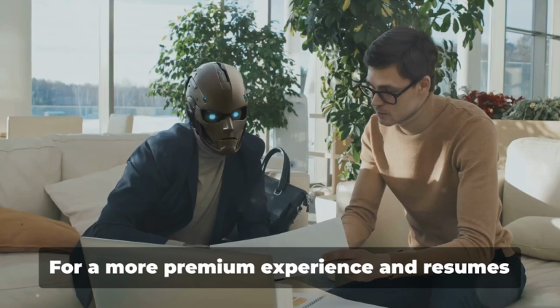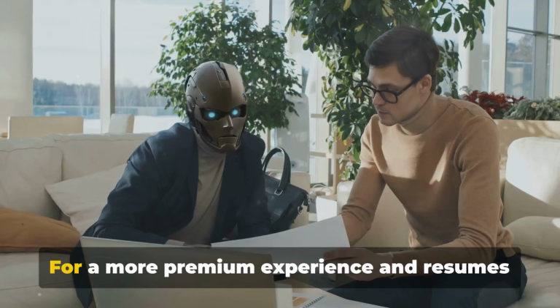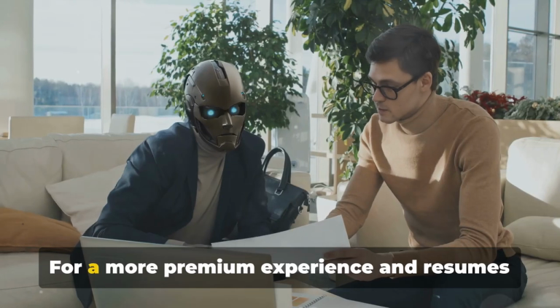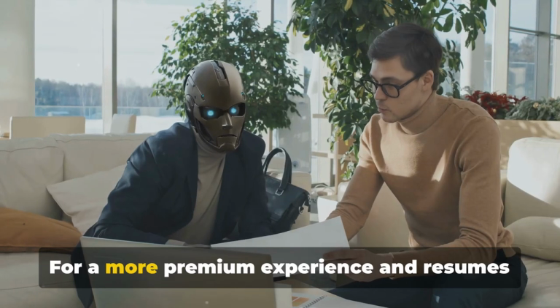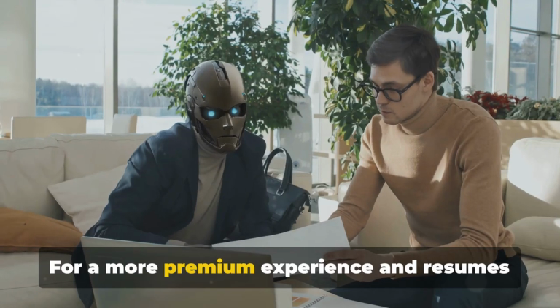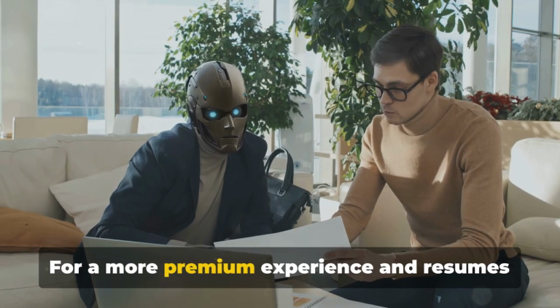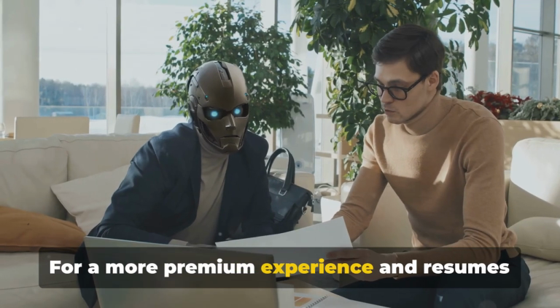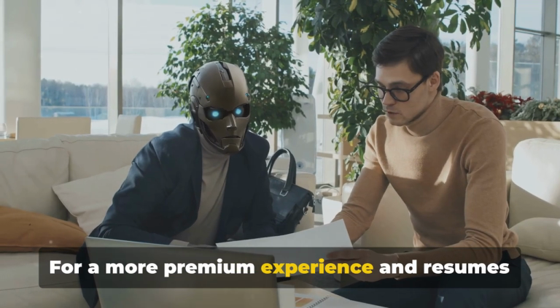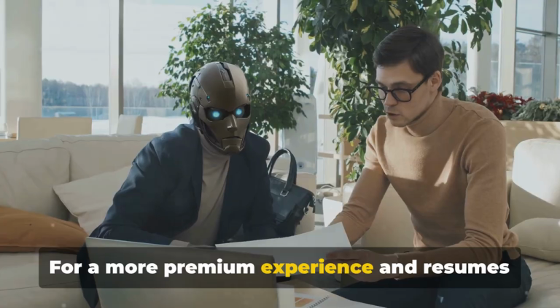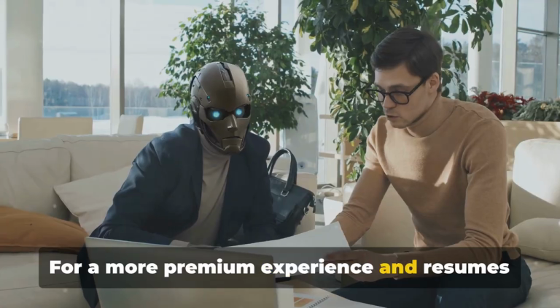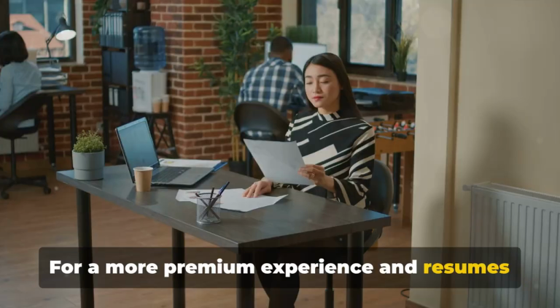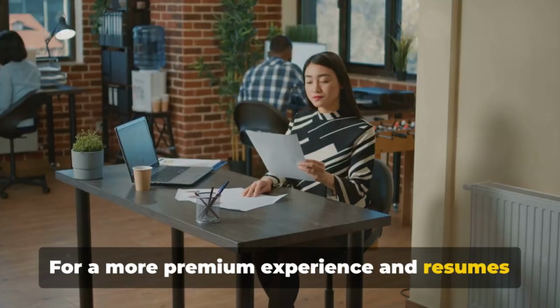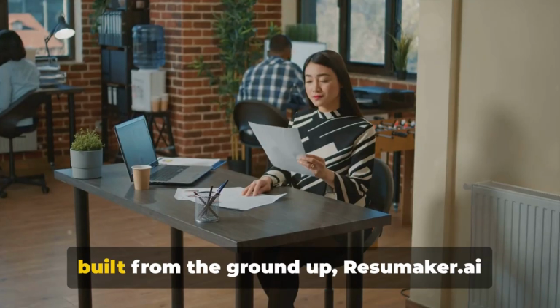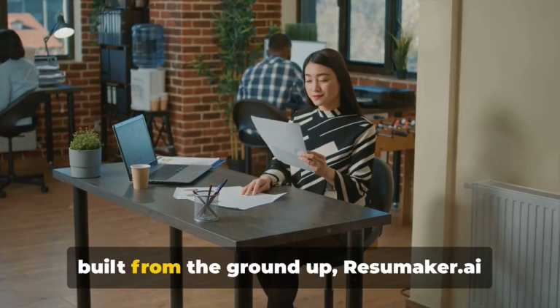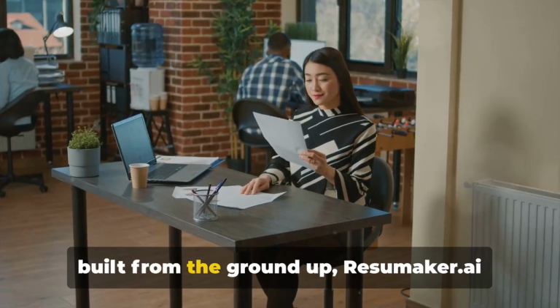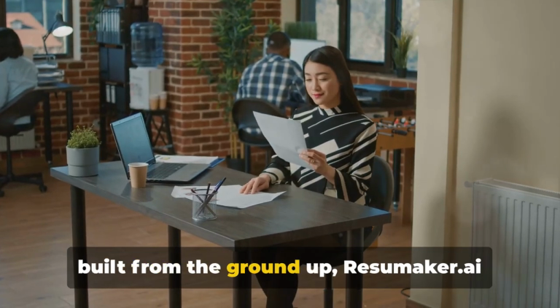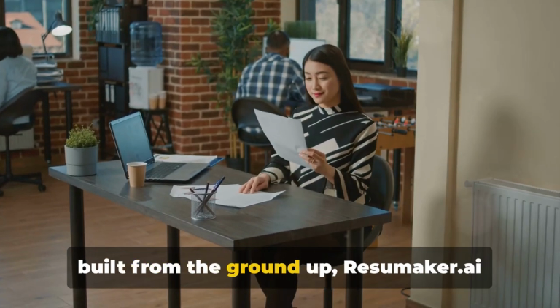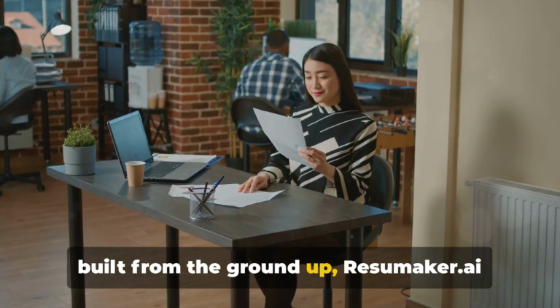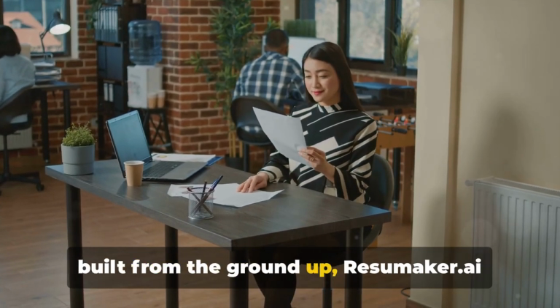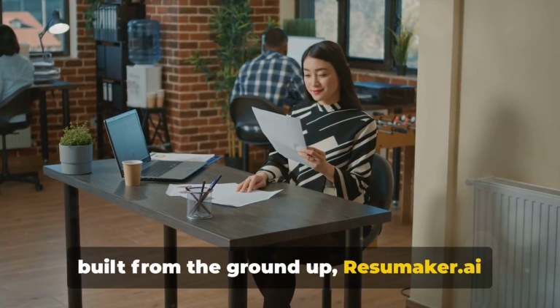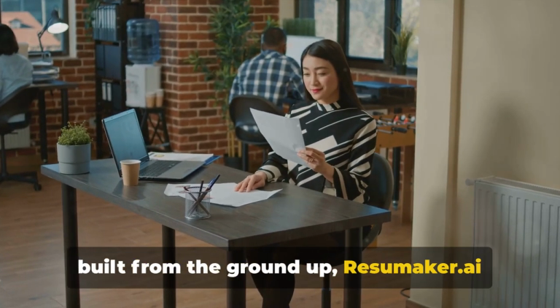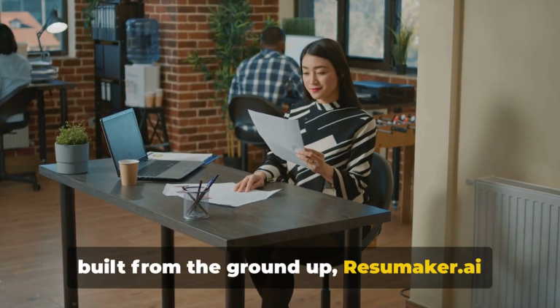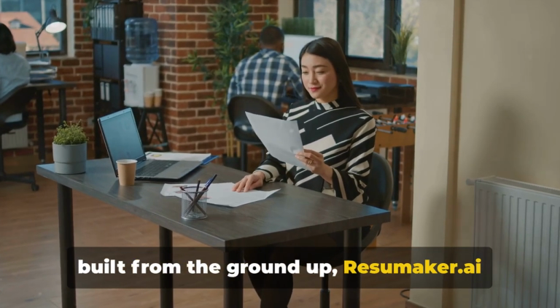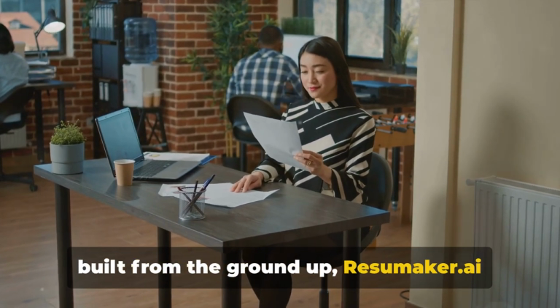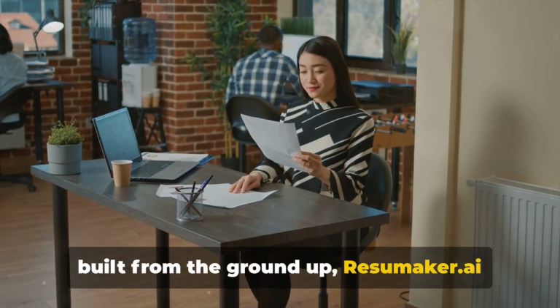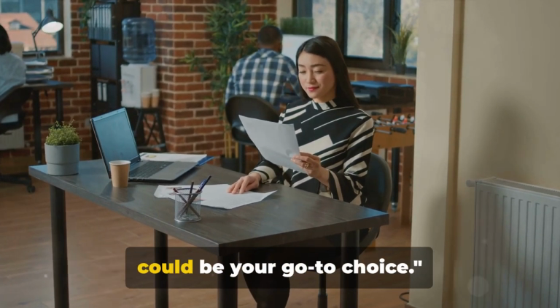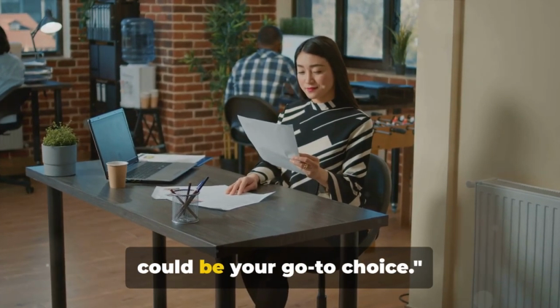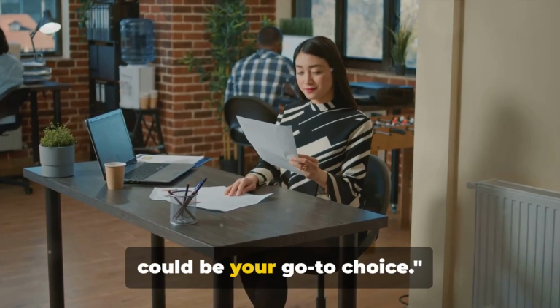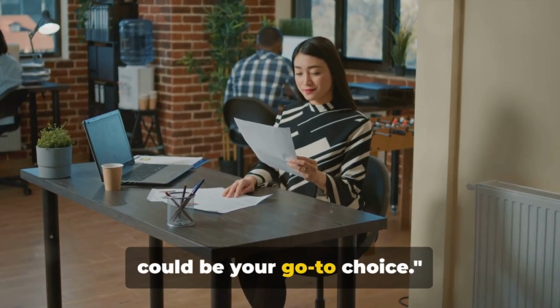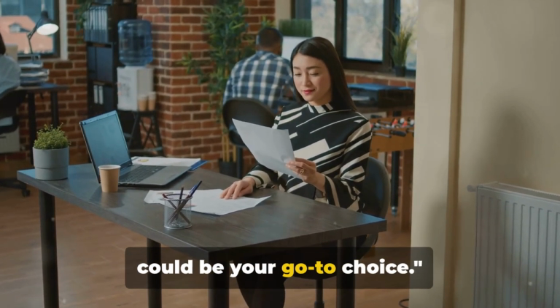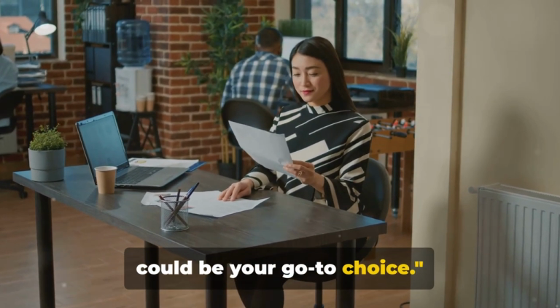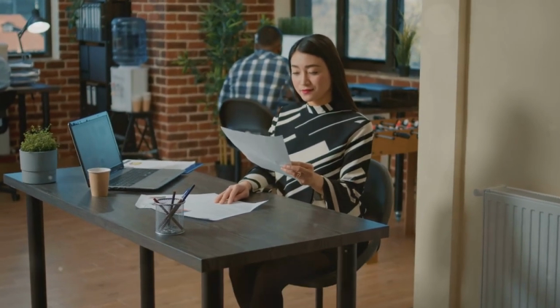For a more premium experience and resumes built from the ground up, Resumaker.ai could be your go-to choice.